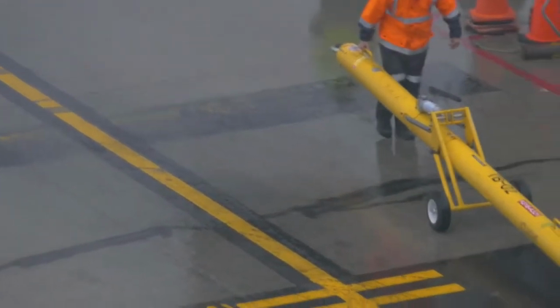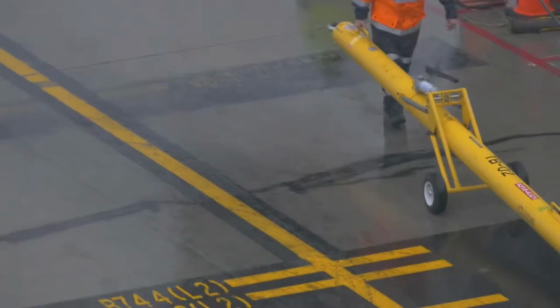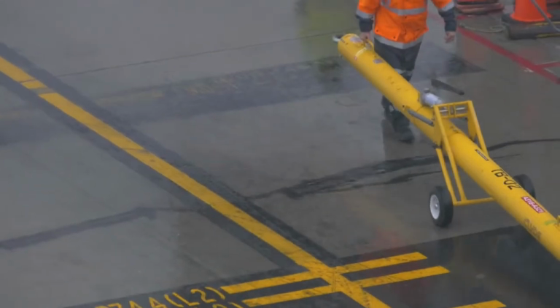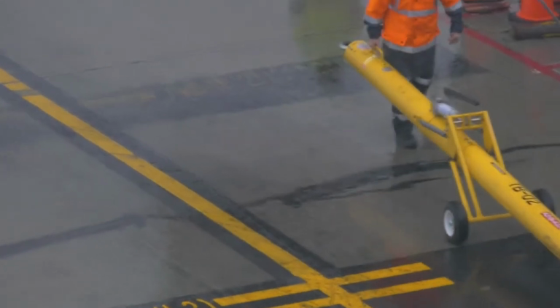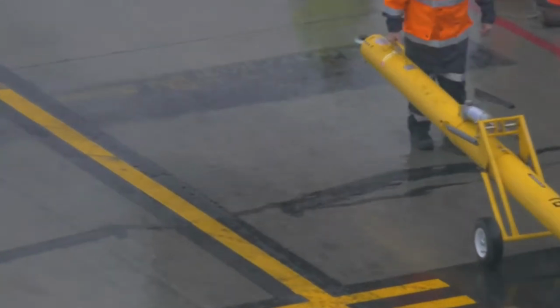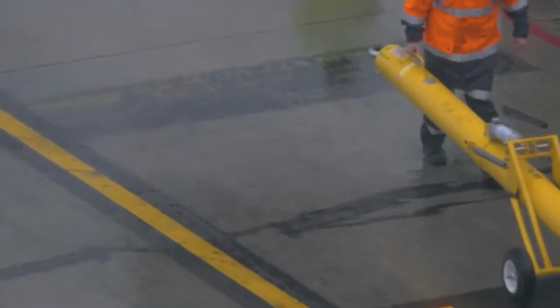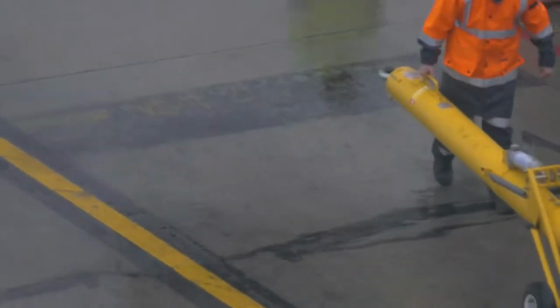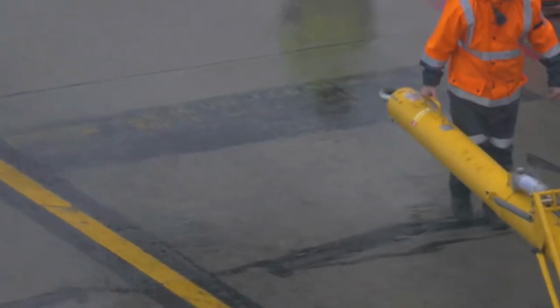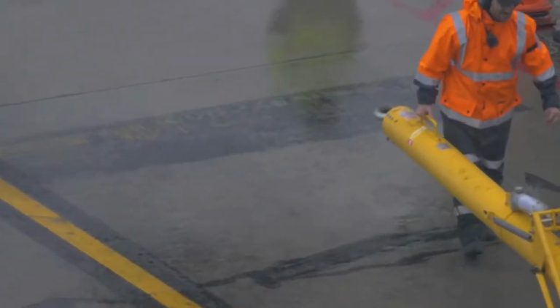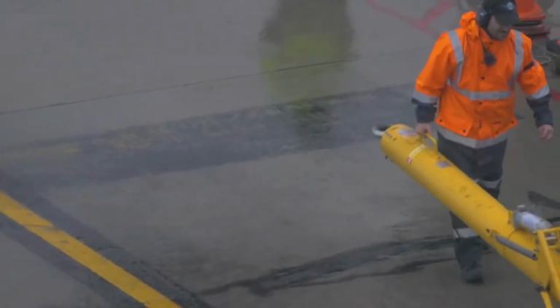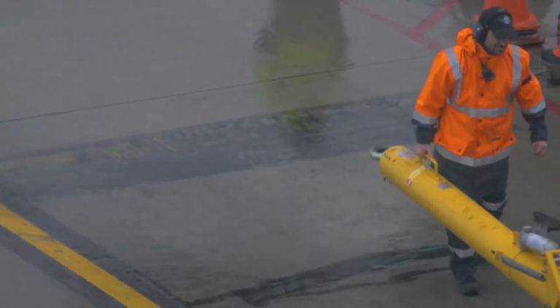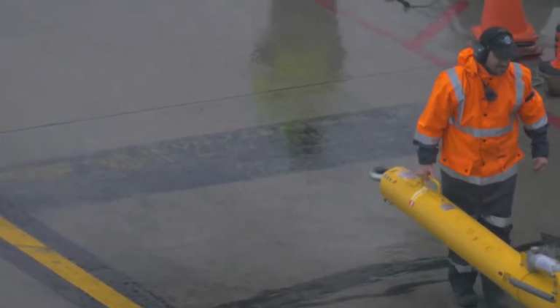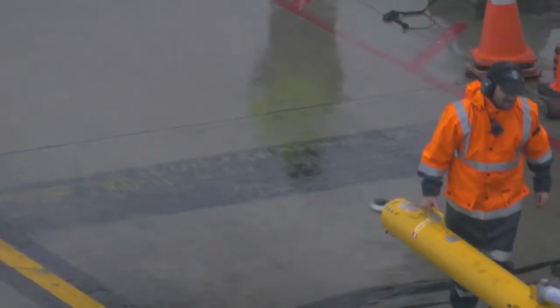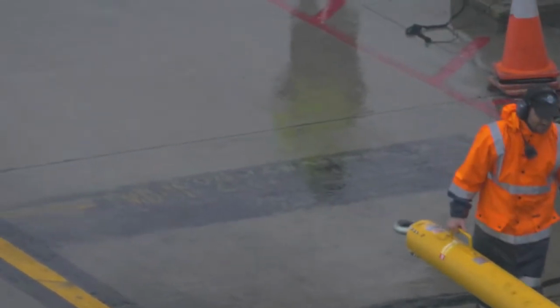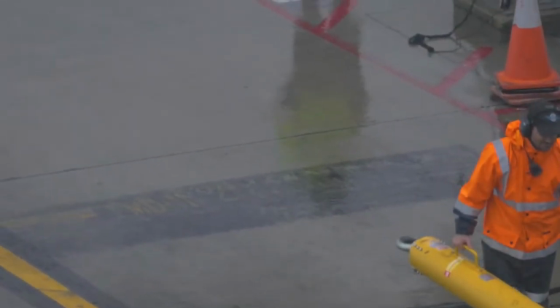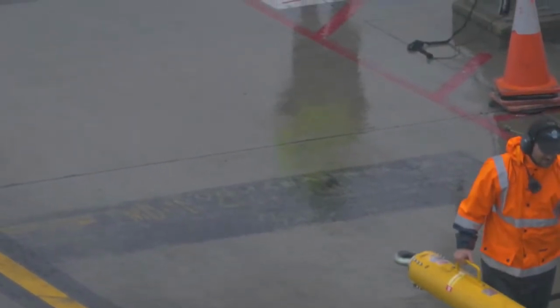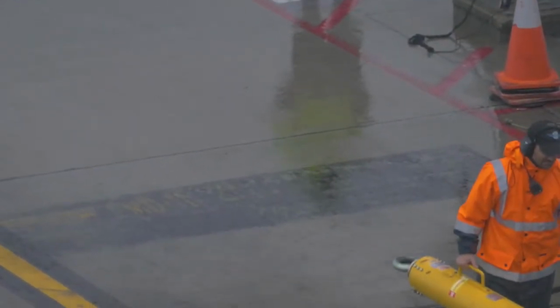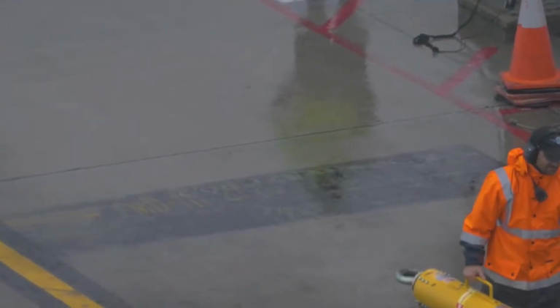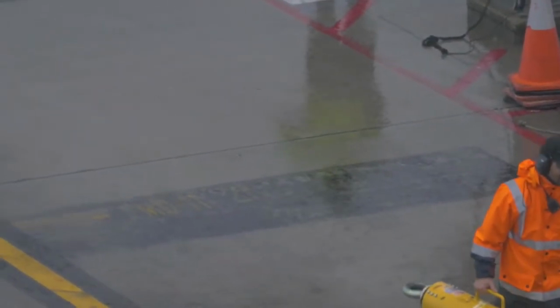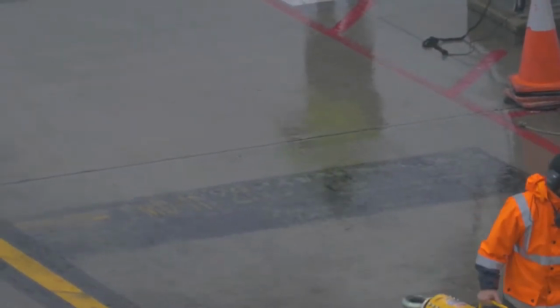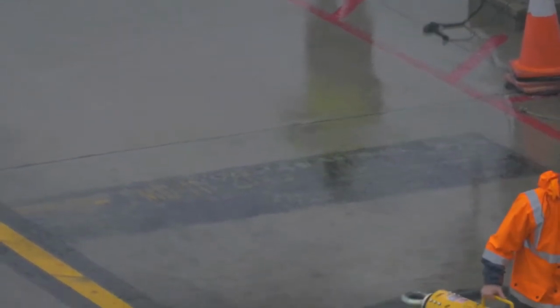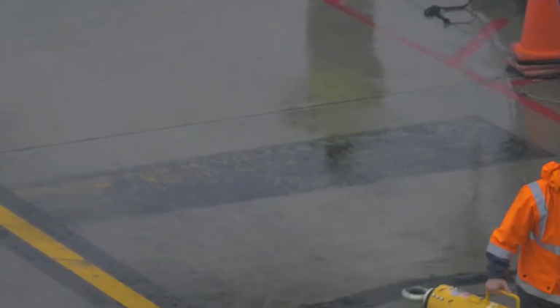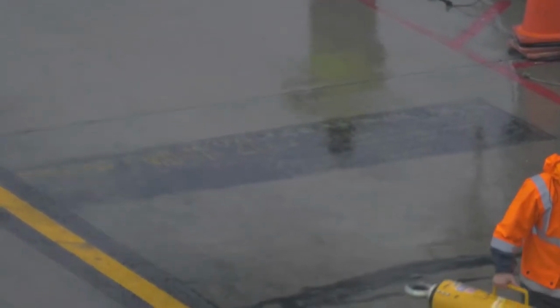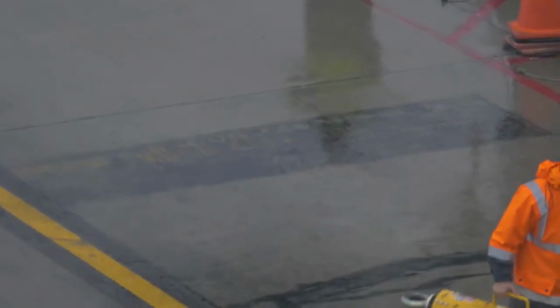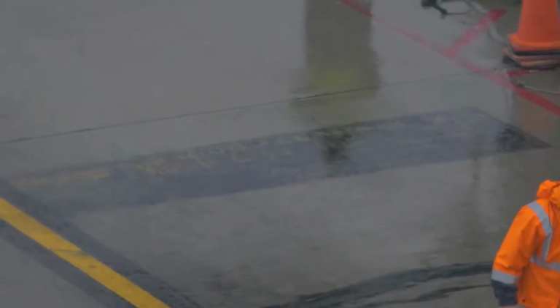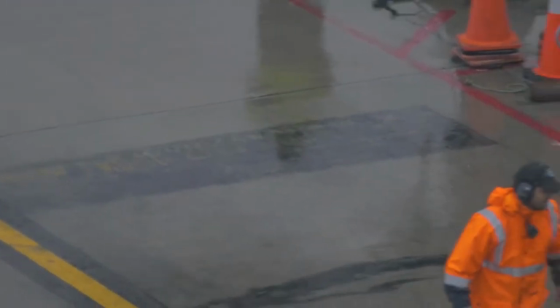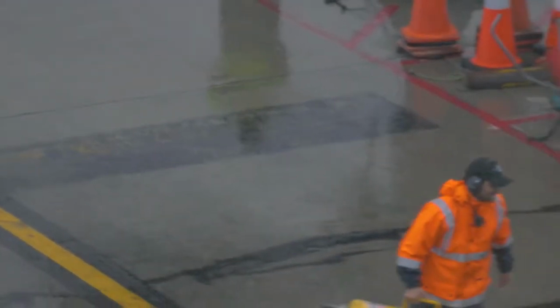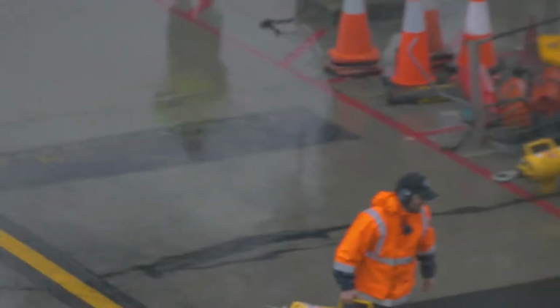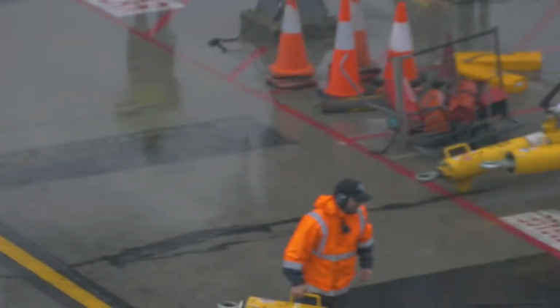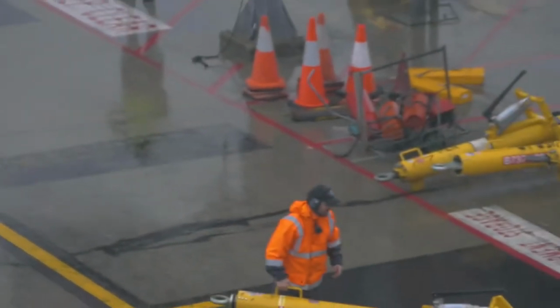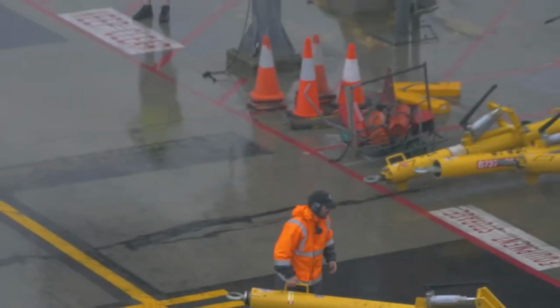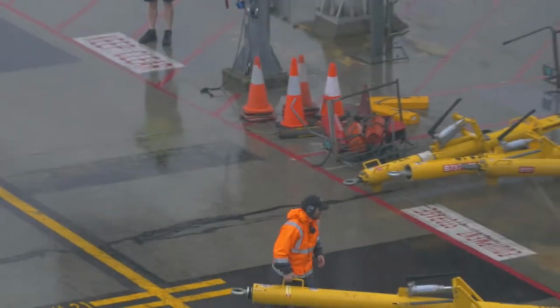On the day we left, it was pouring down with rain, which caused some delays with the flight.